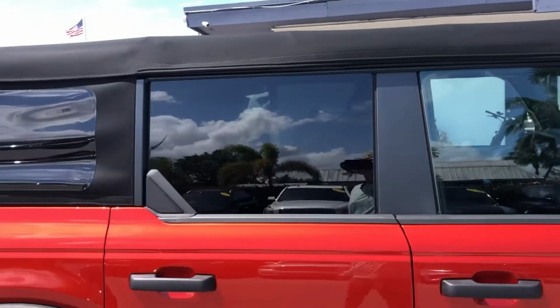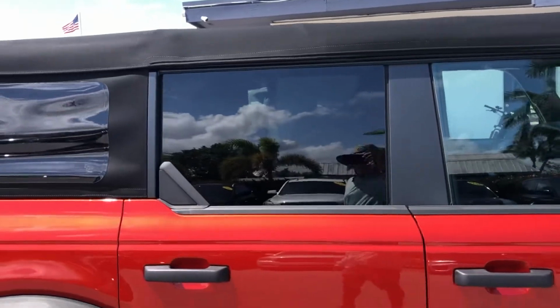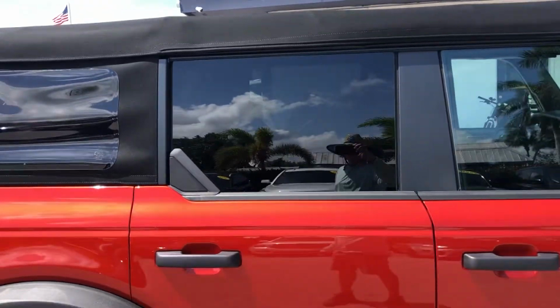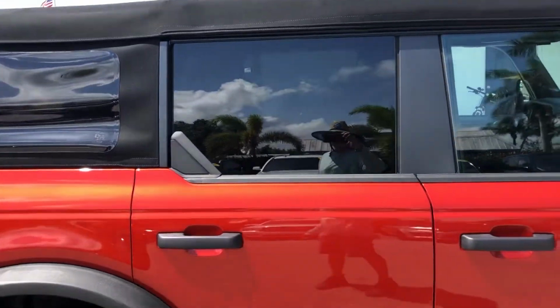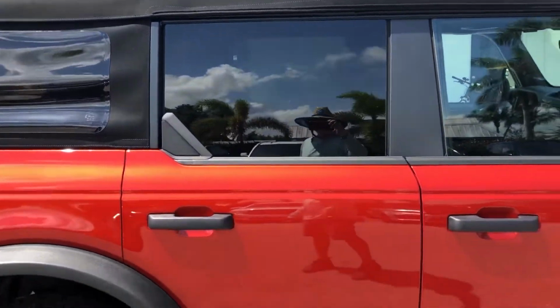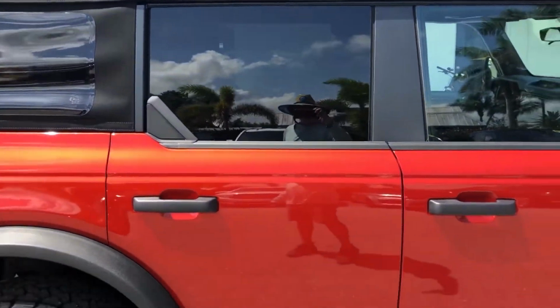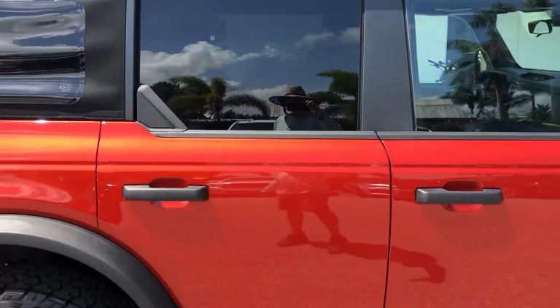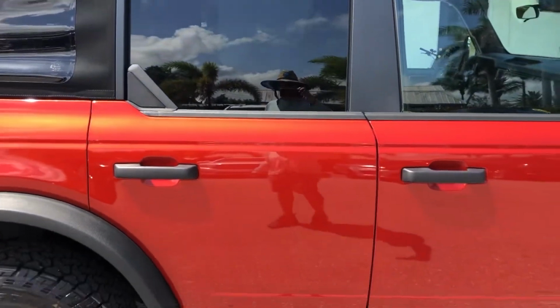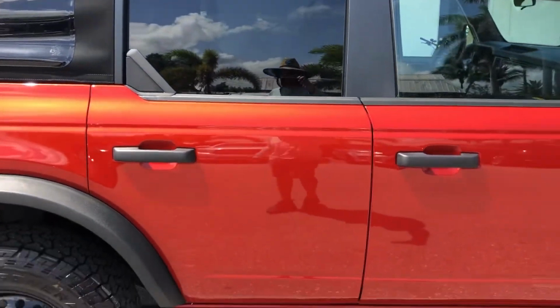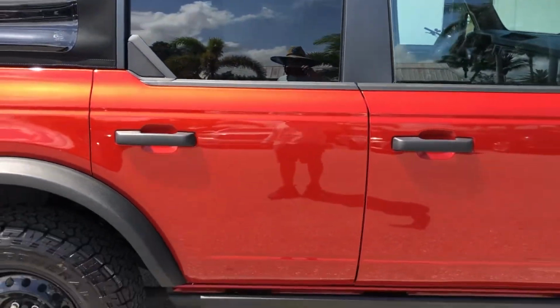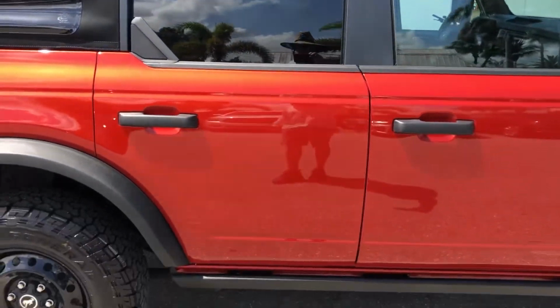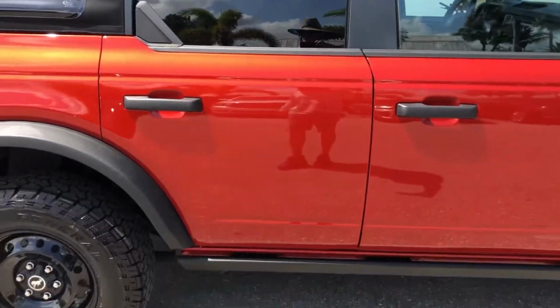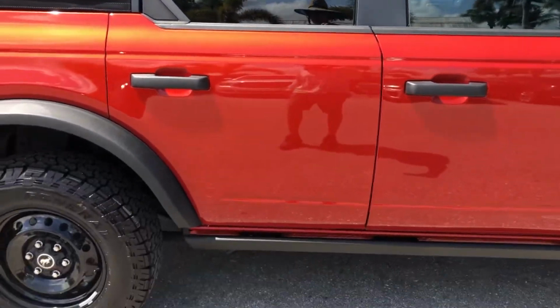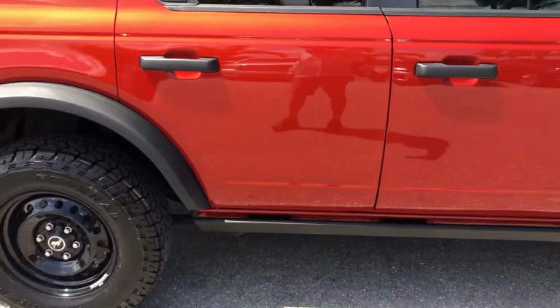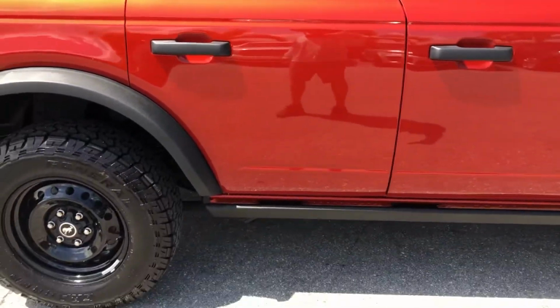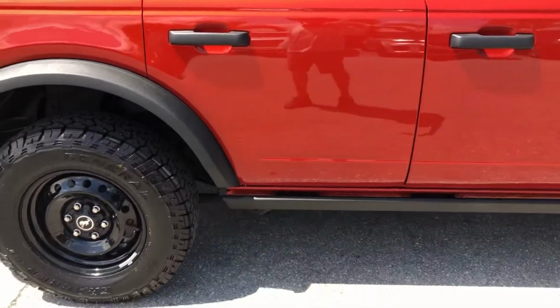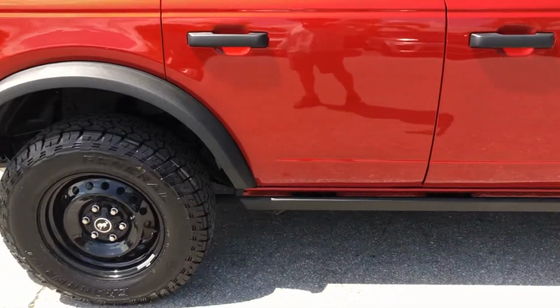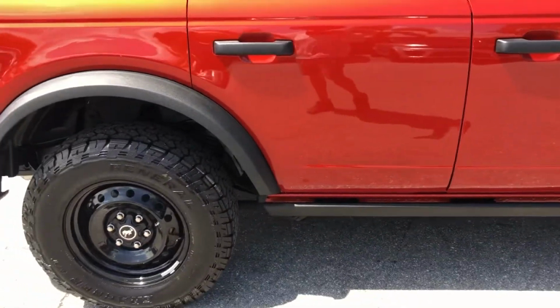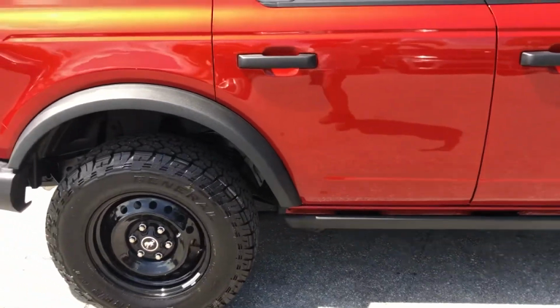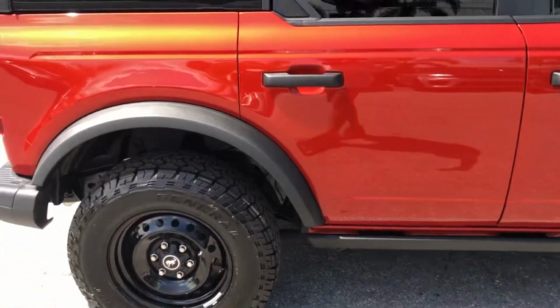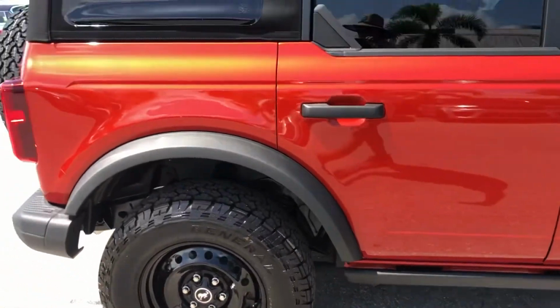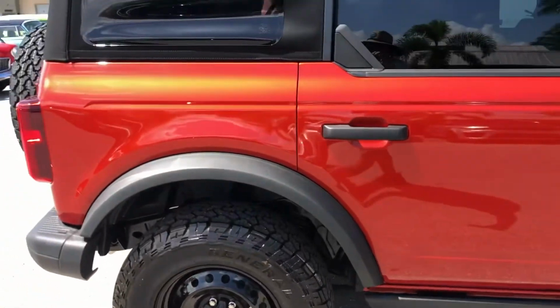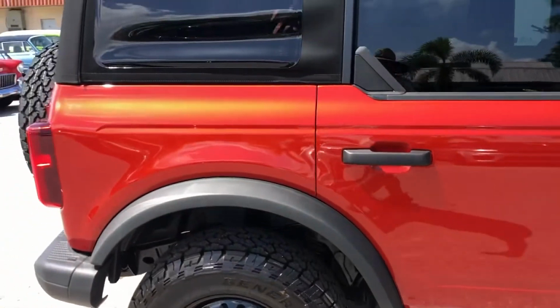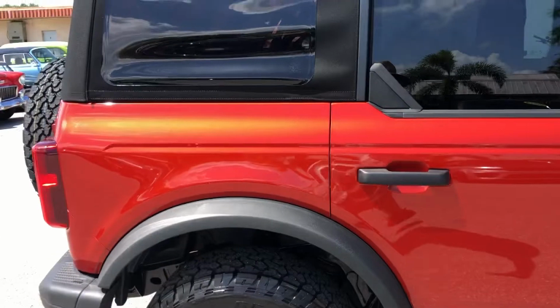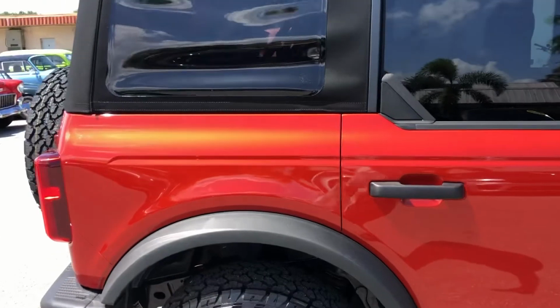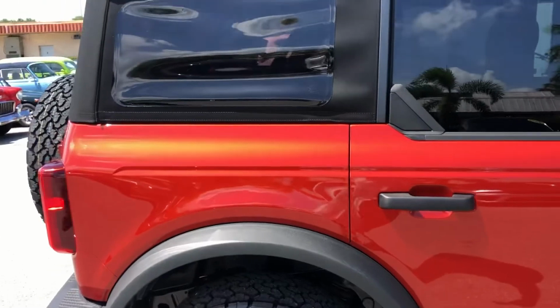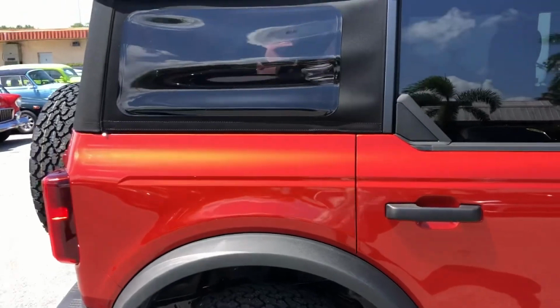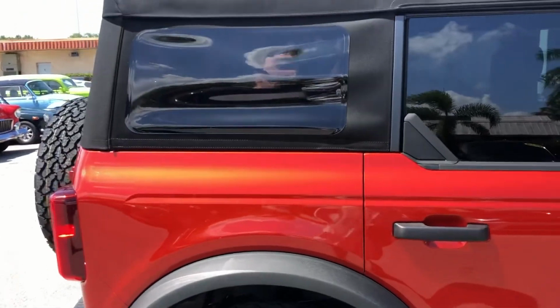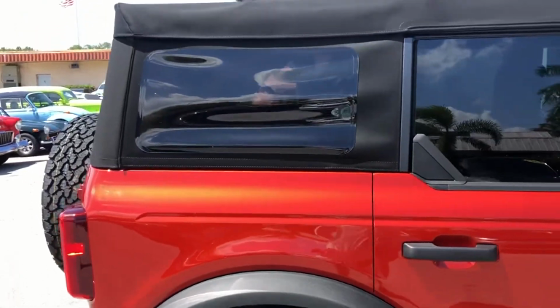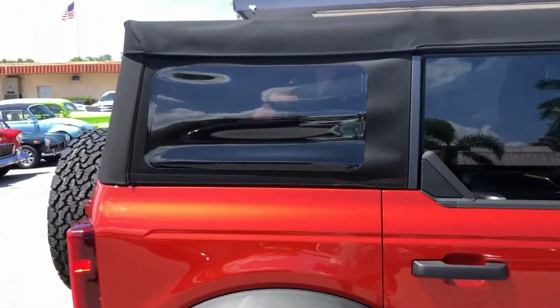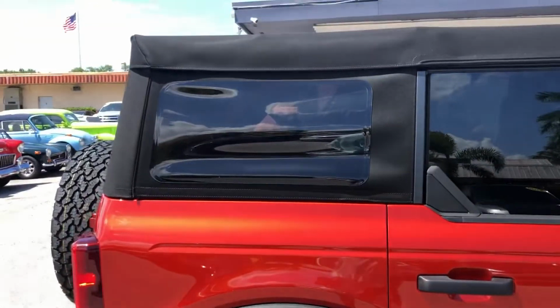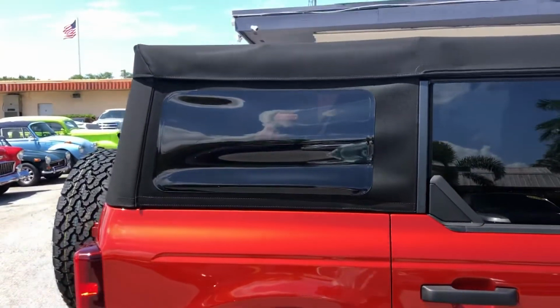Passenger side door. Passenger side rear door. Taking our way to the rear quarter panel here on the passenger side.